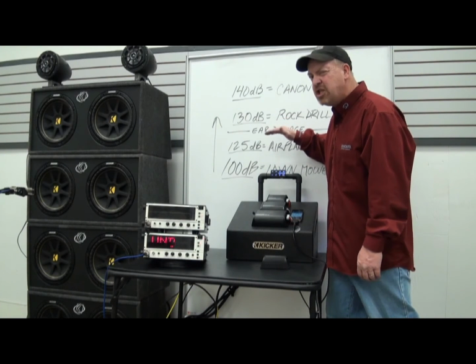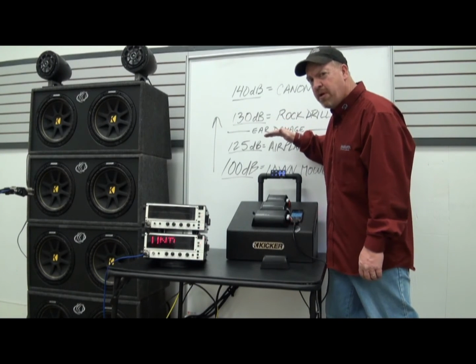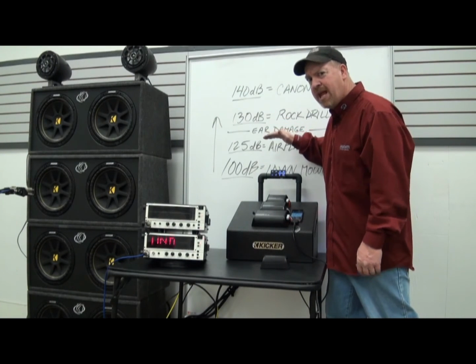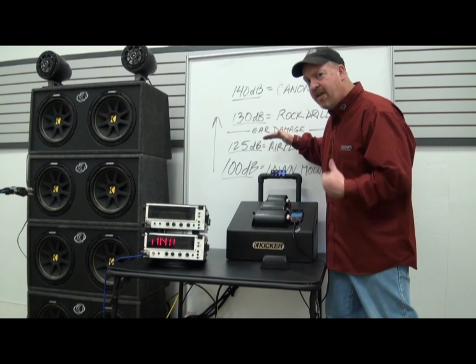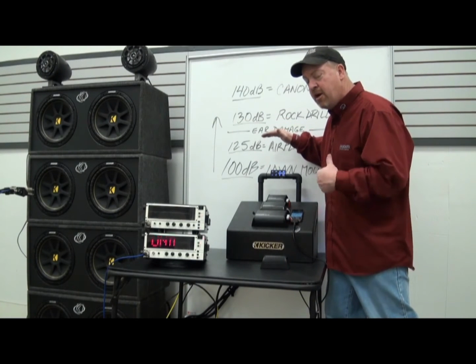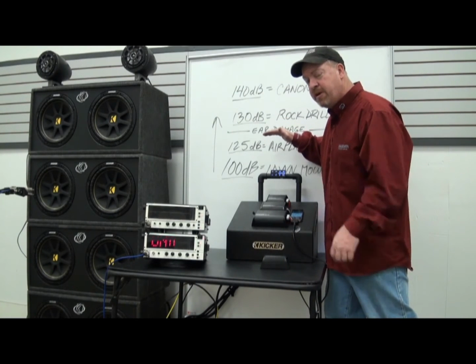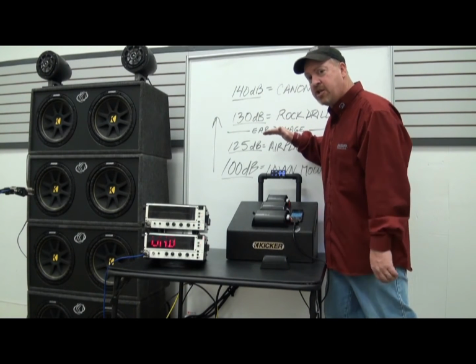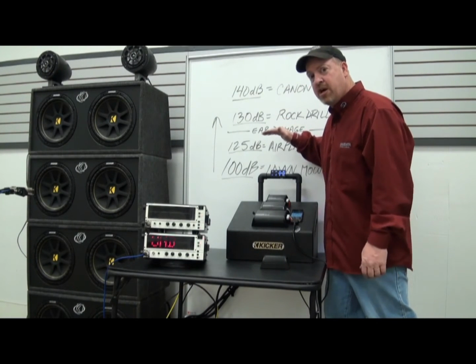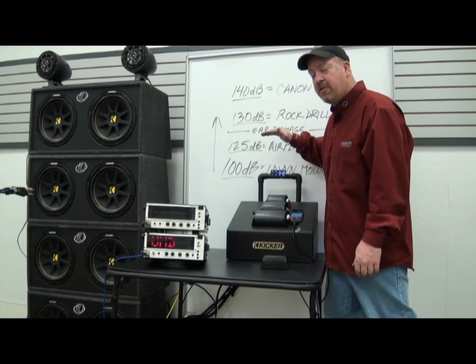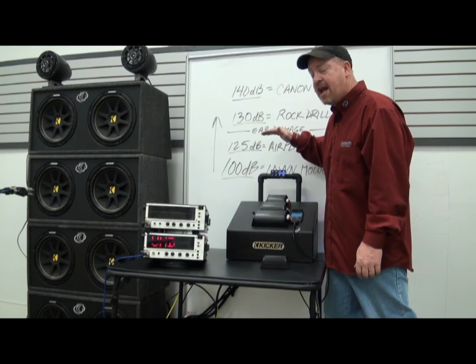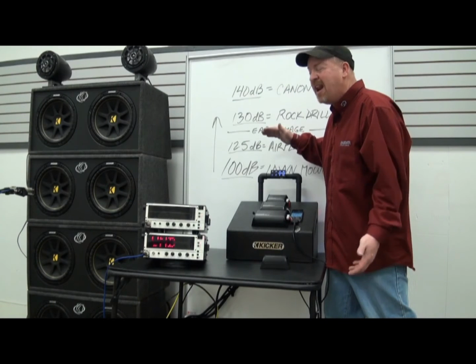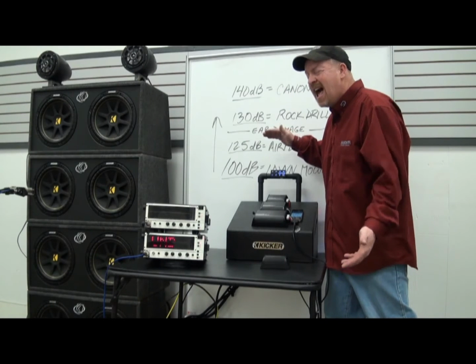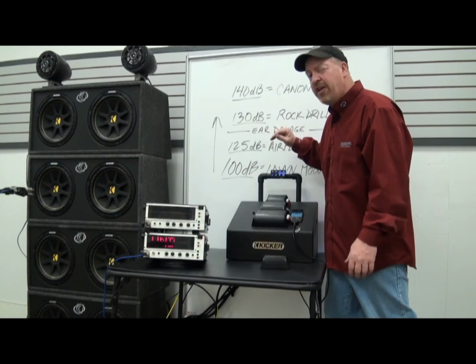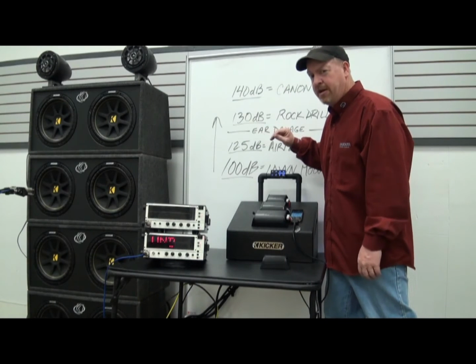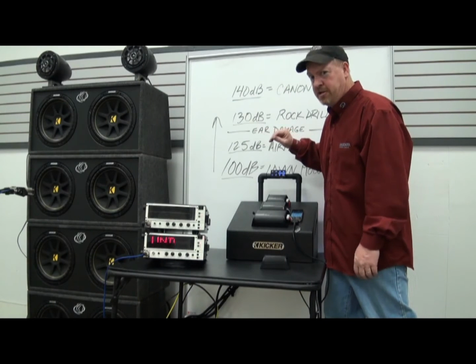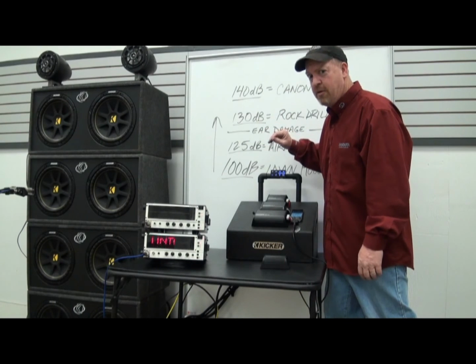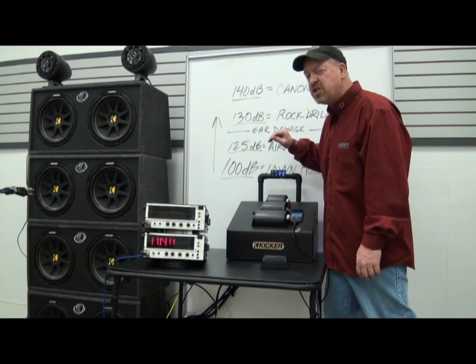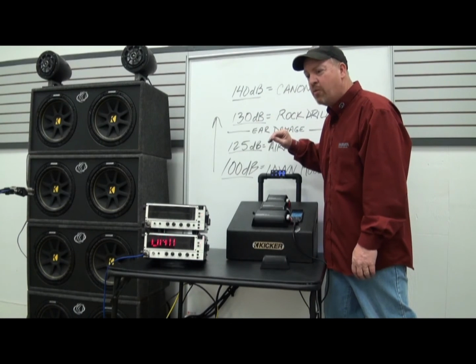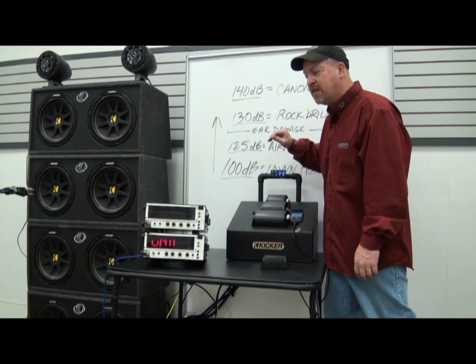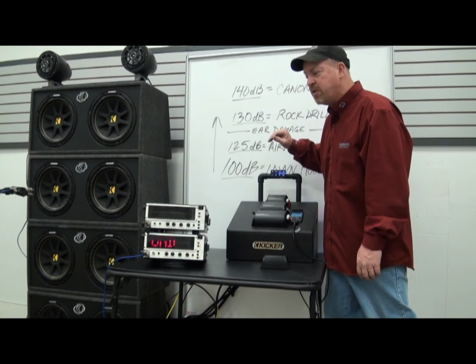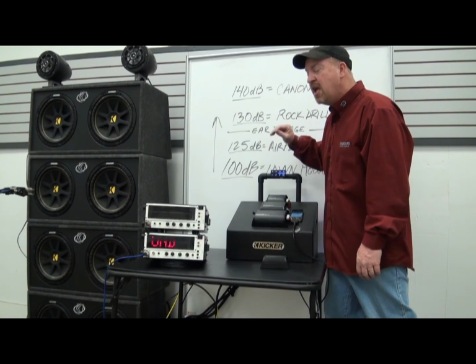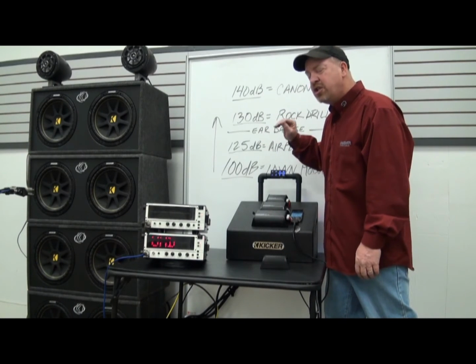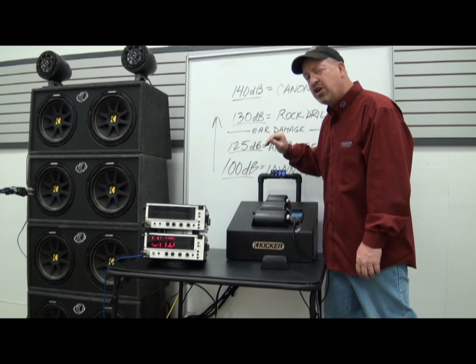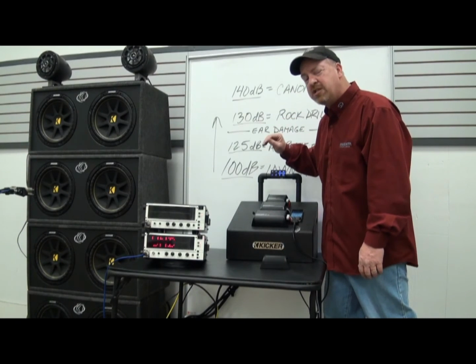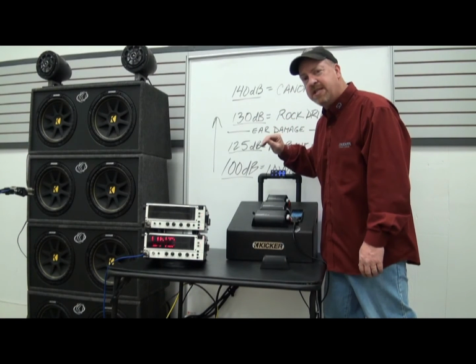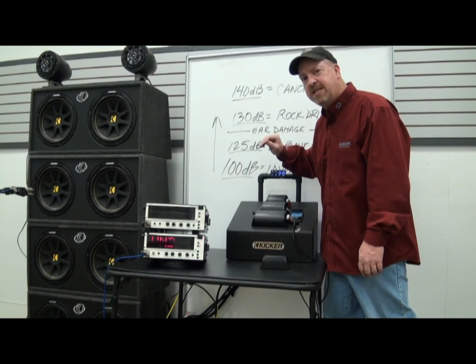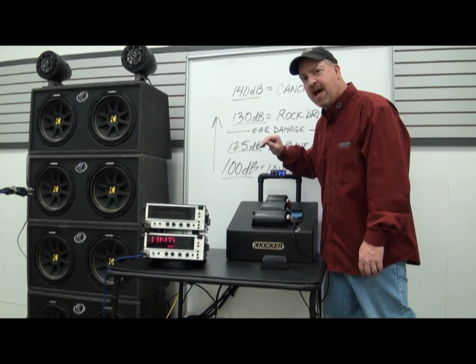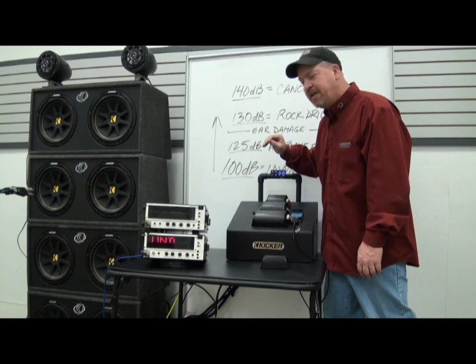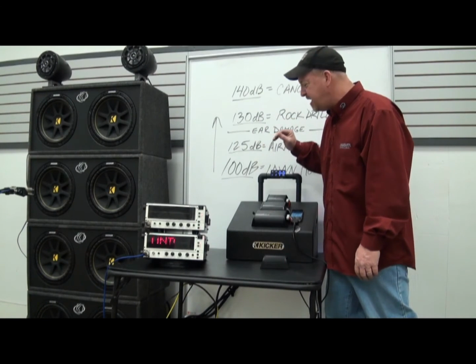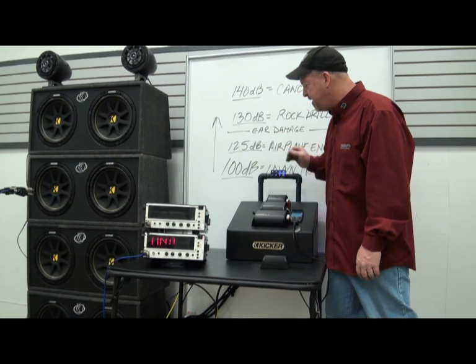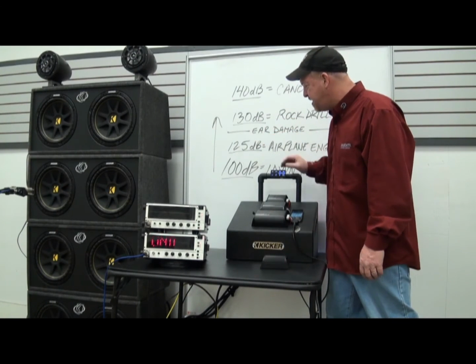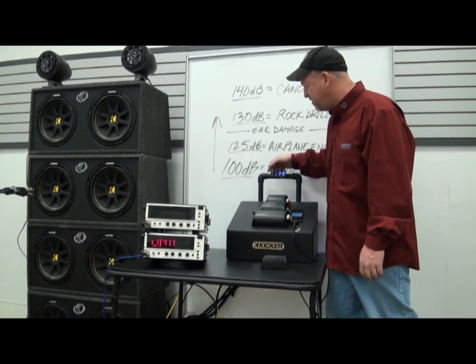I should probably have ear protection on right now, but I don't think I'm going to do that. We're just going to wing this one. So let's turn on some ZZ Top and let's see how this sounds.